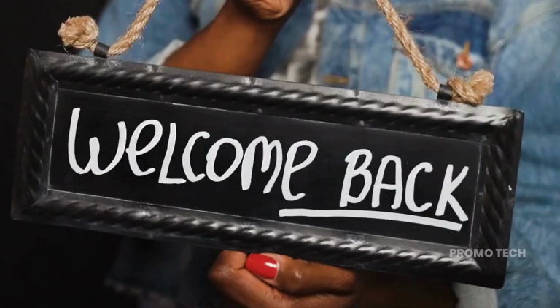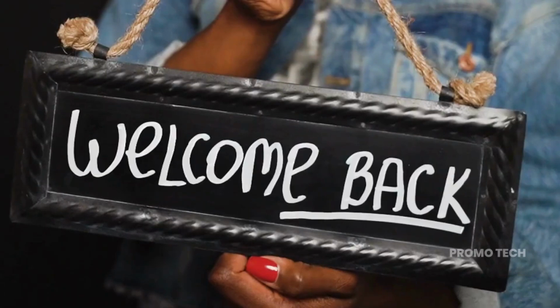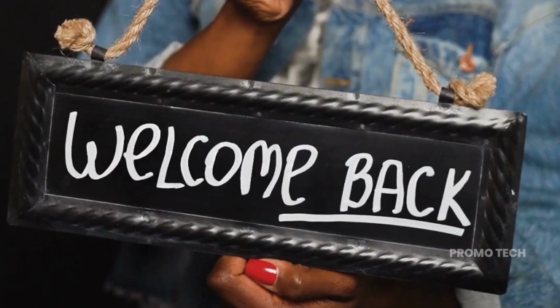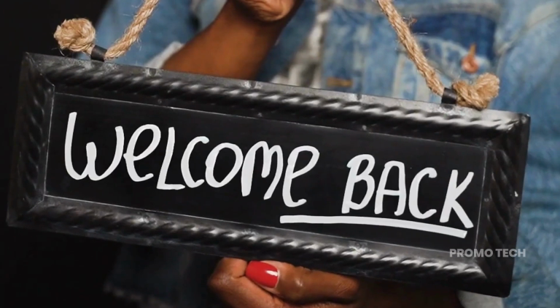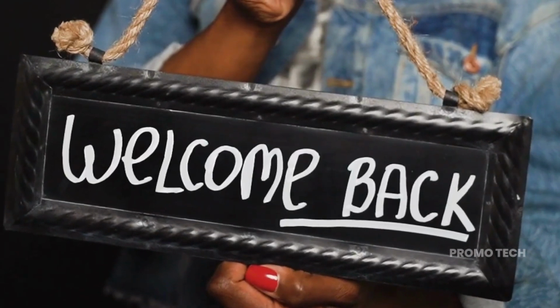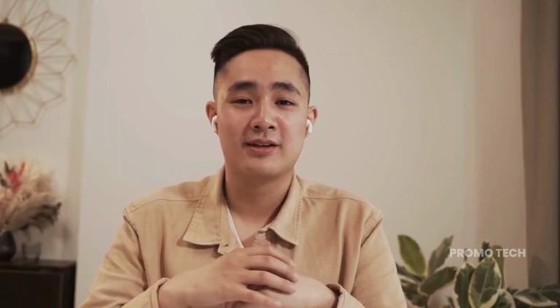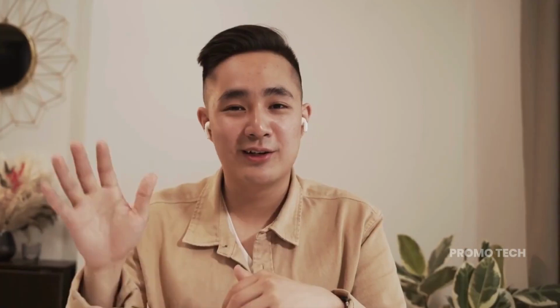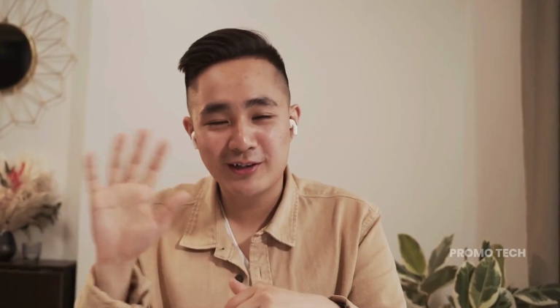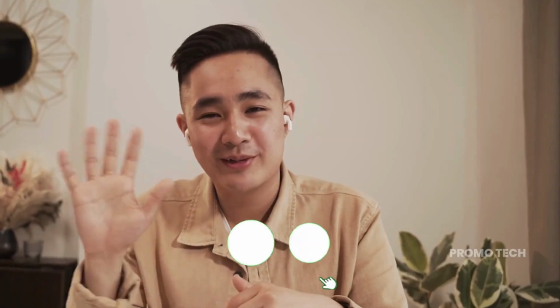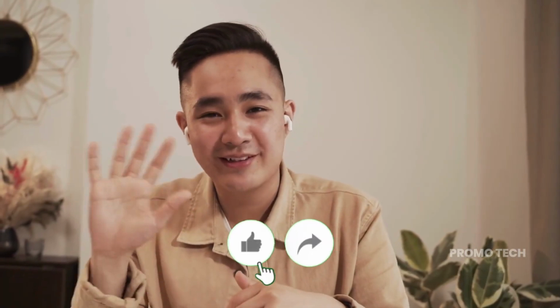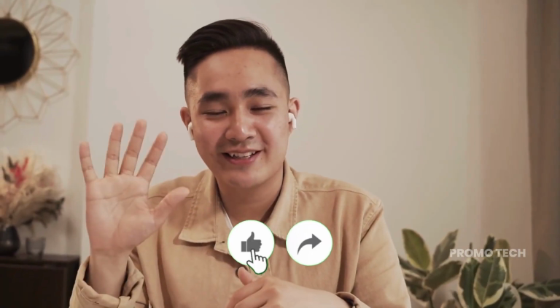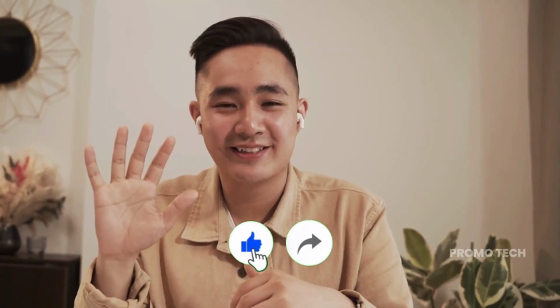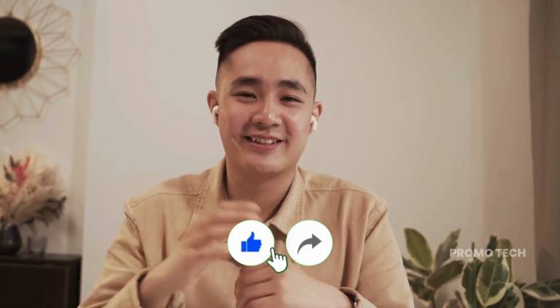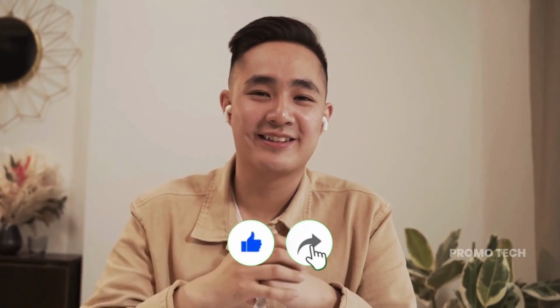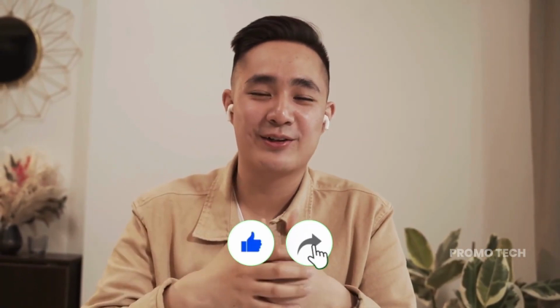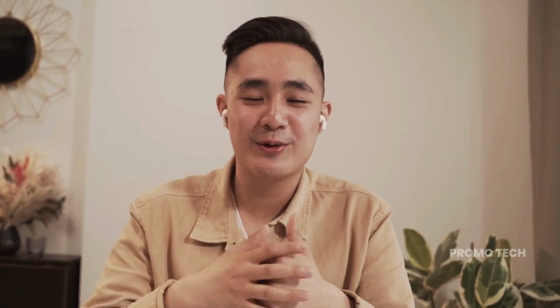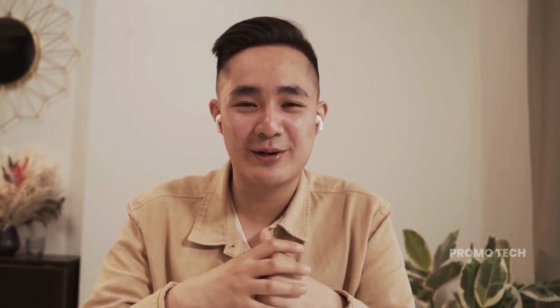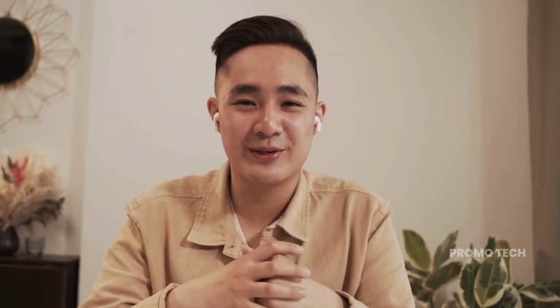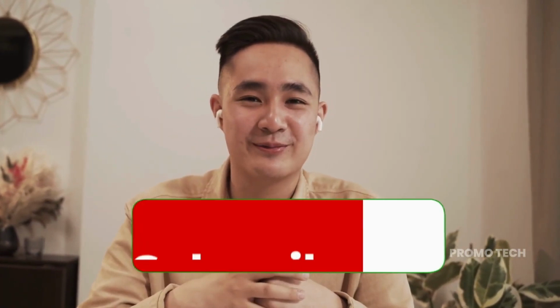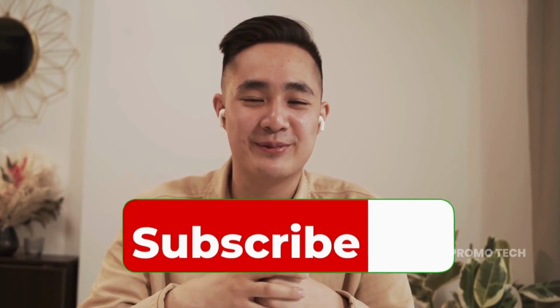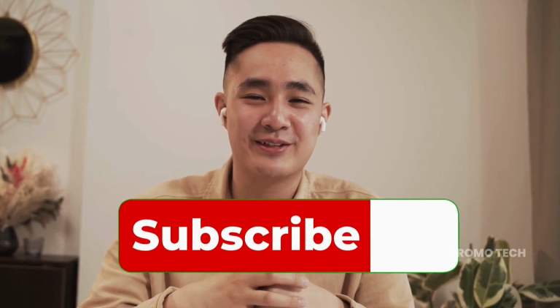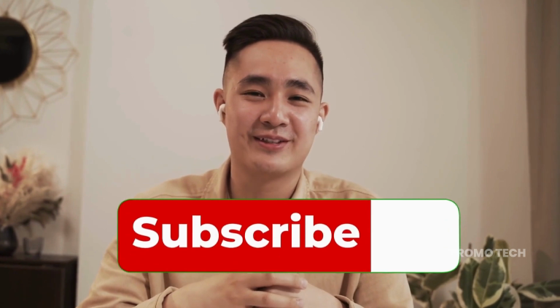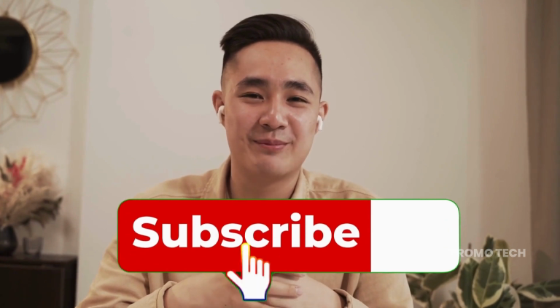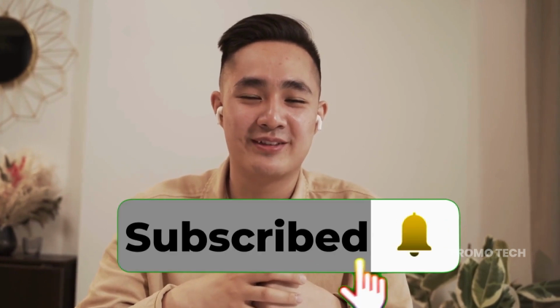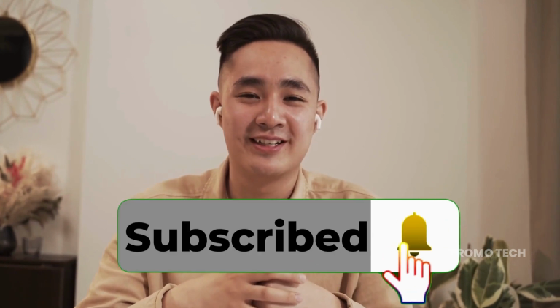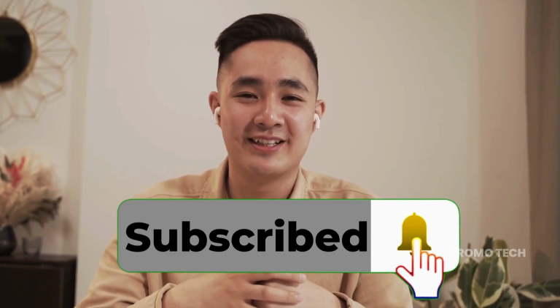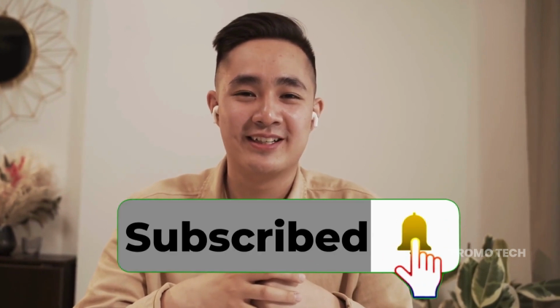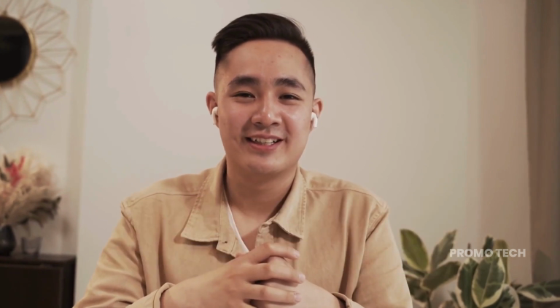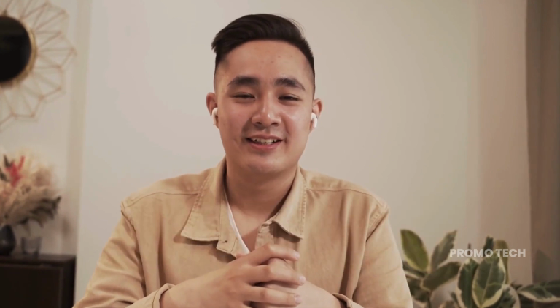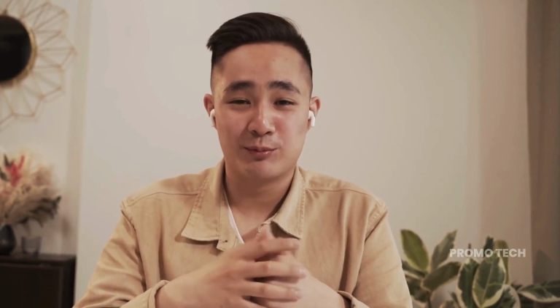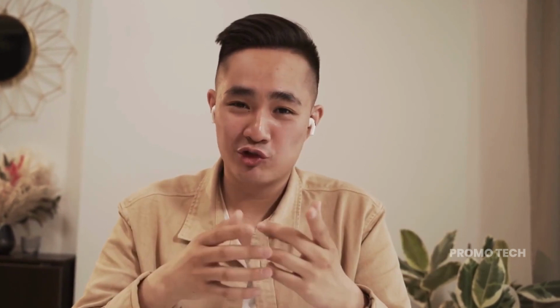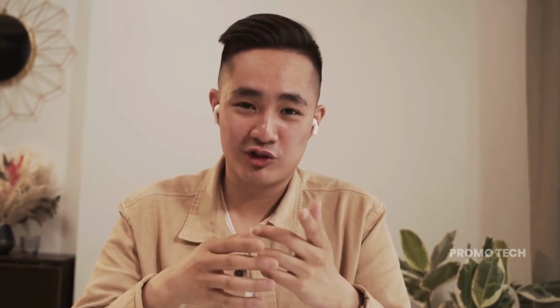Welcome back, viewers. James here. Don't forget to like, share this video, and hit that subscribe button if you love getting tech updates before everyone else.